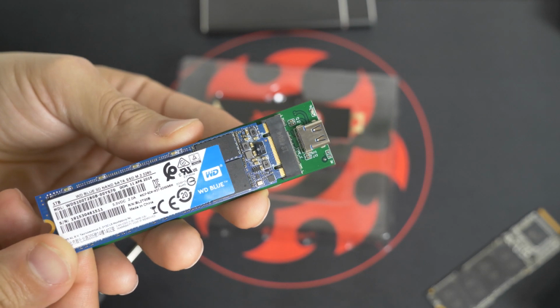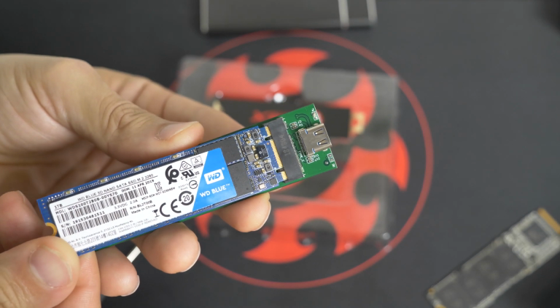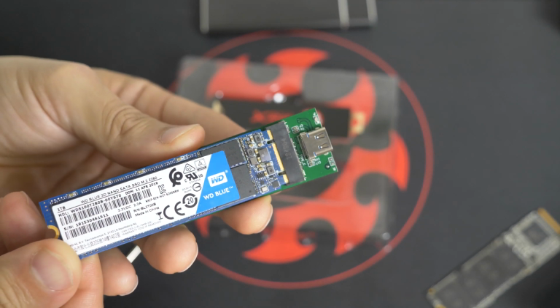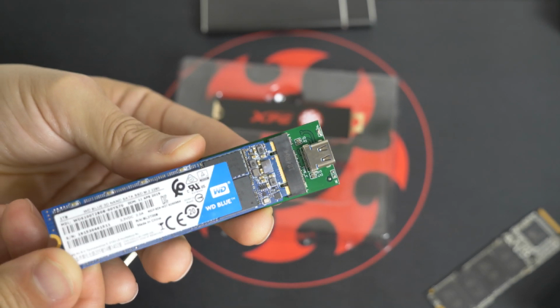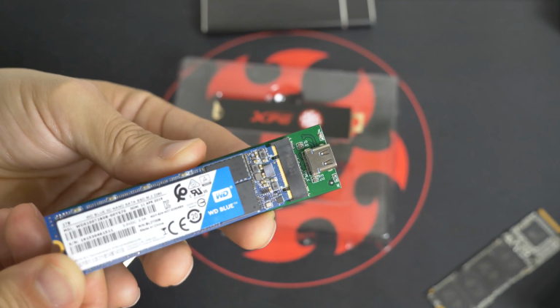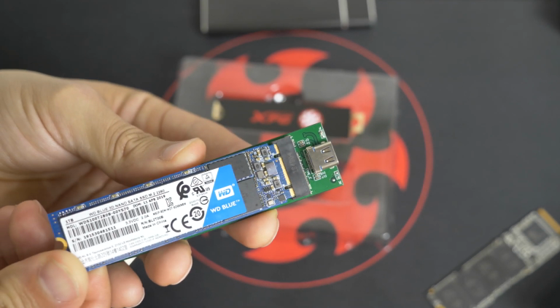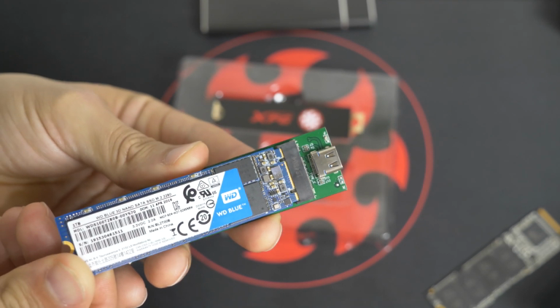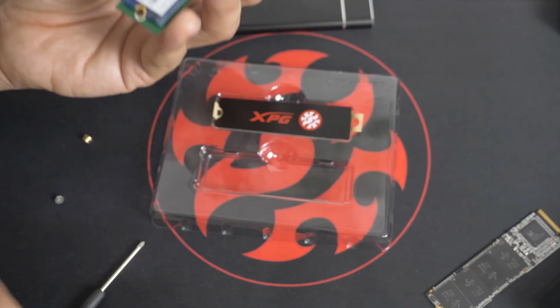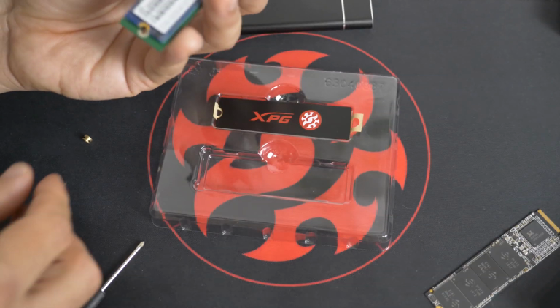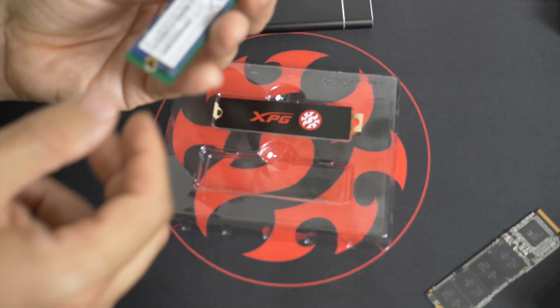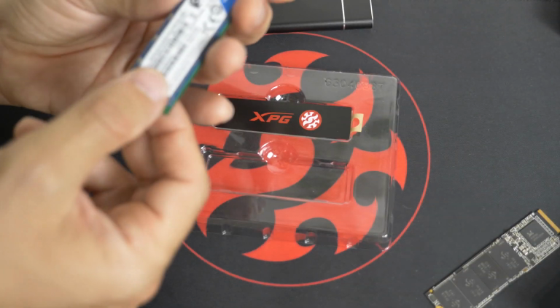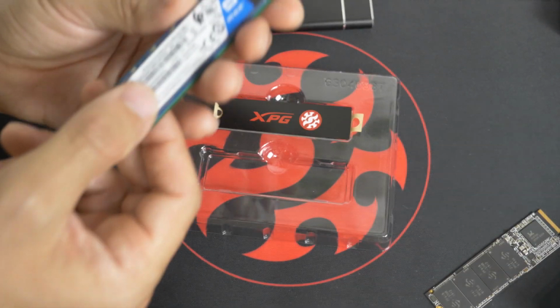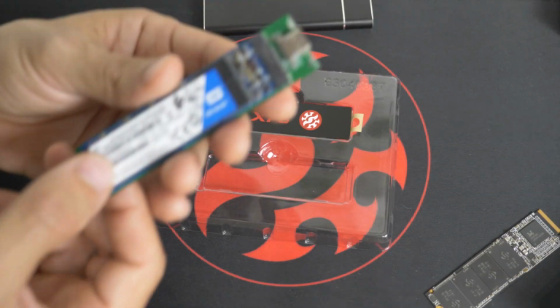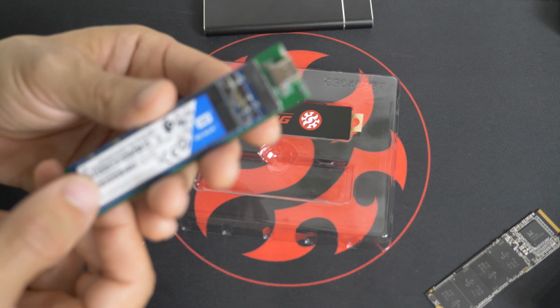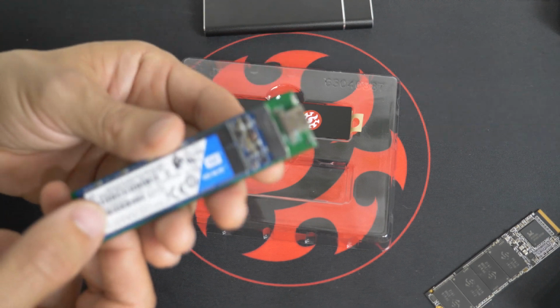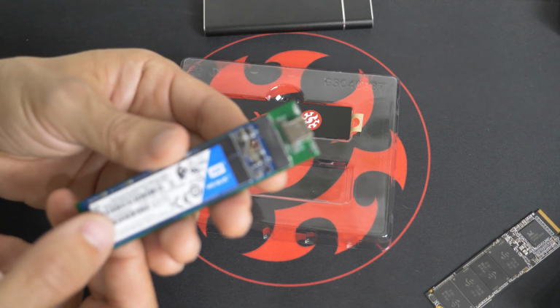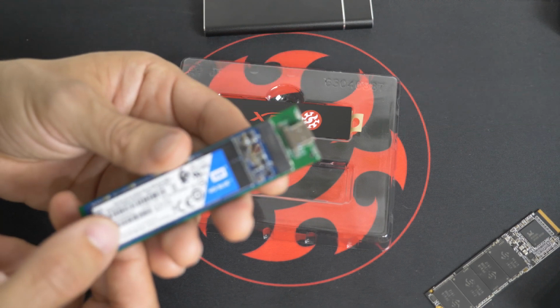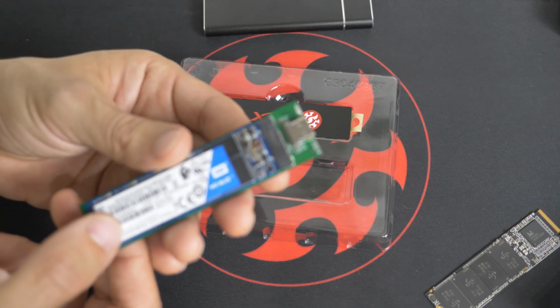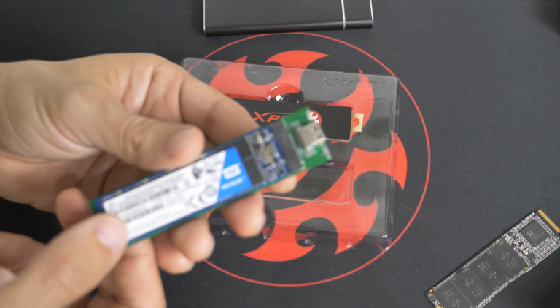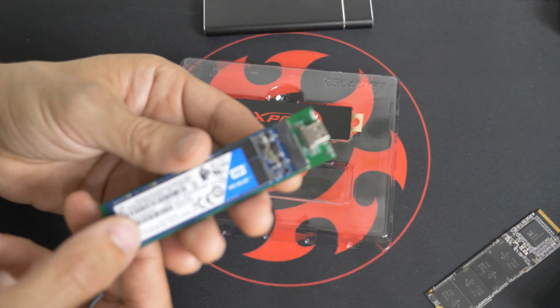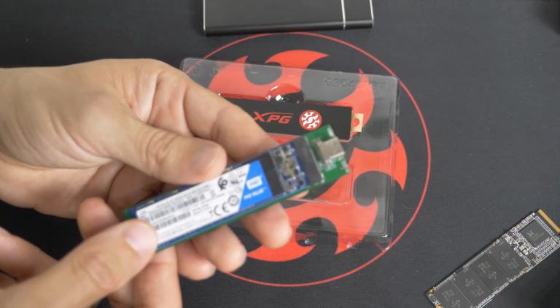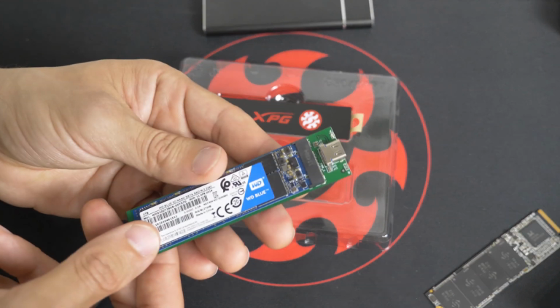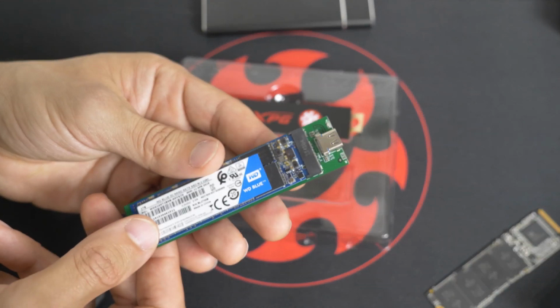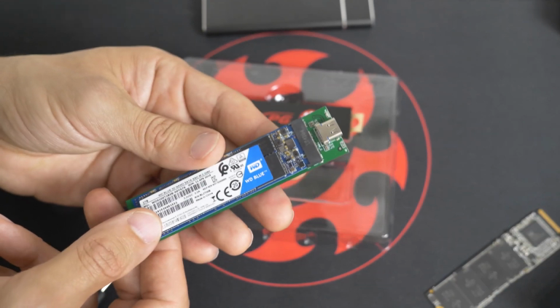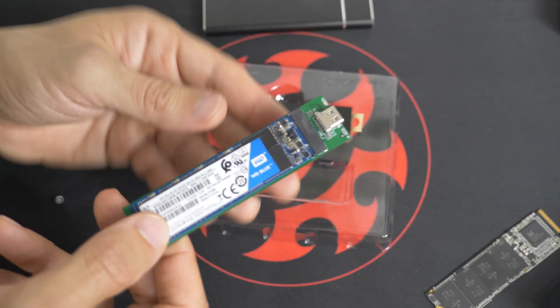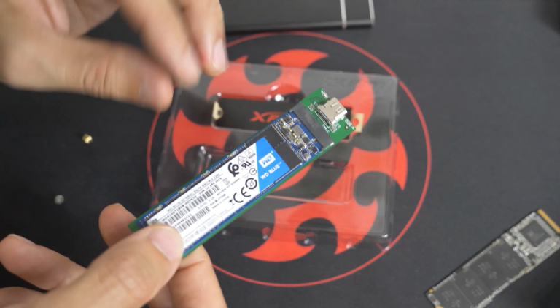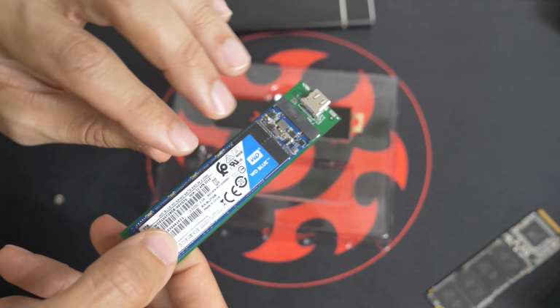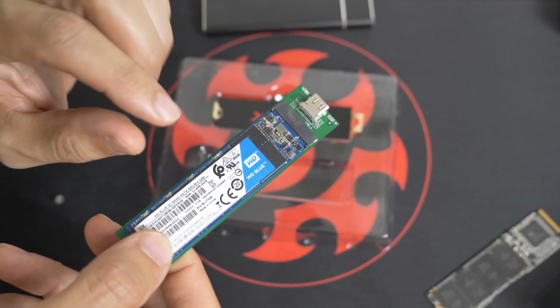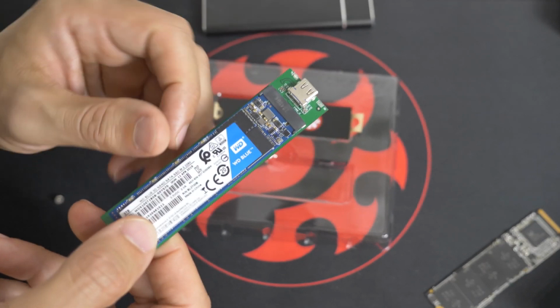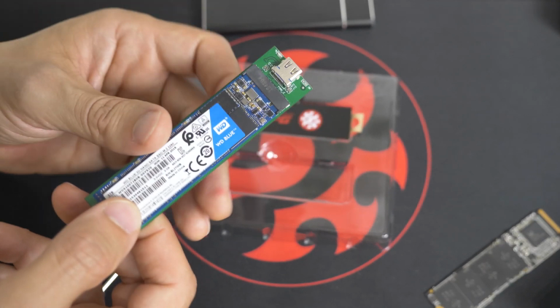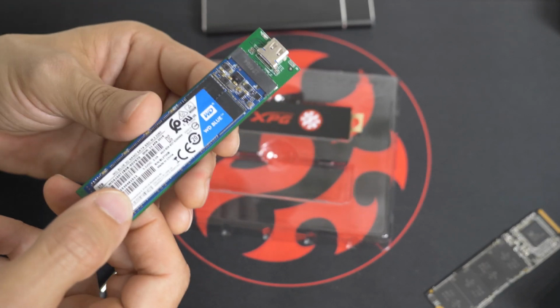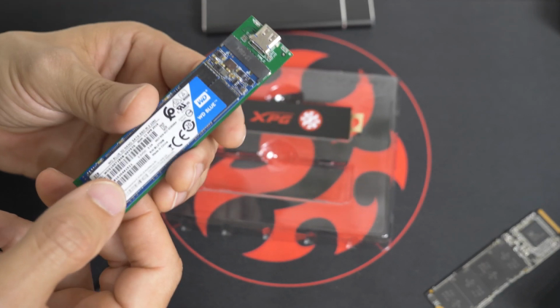Look at that. So I'm going to put this back together and show you the next part.